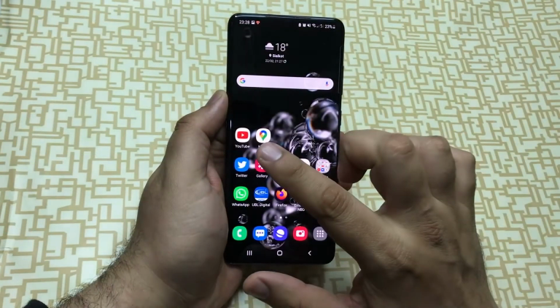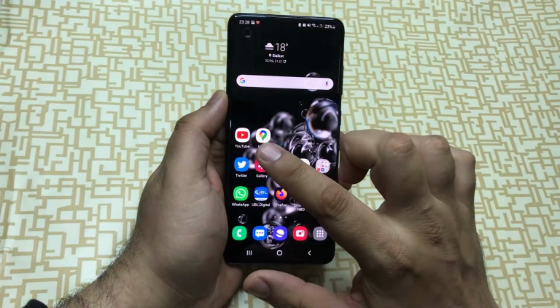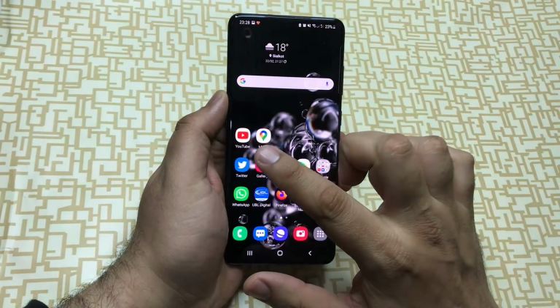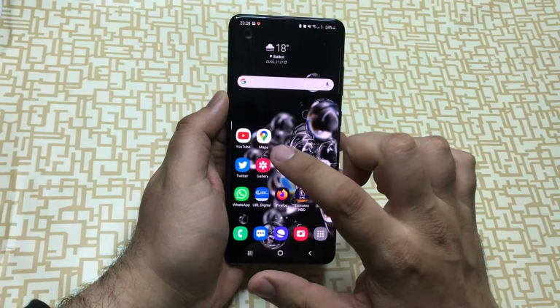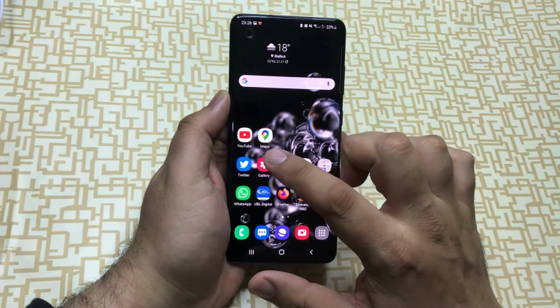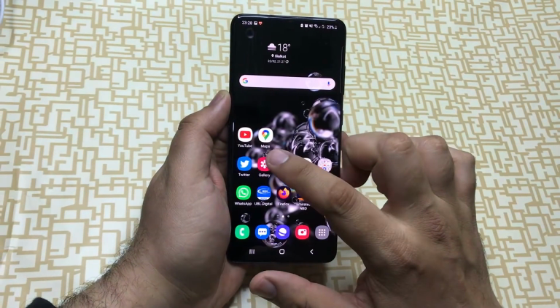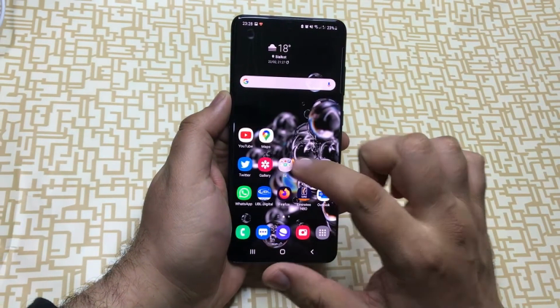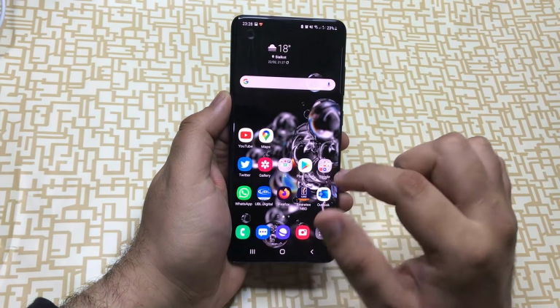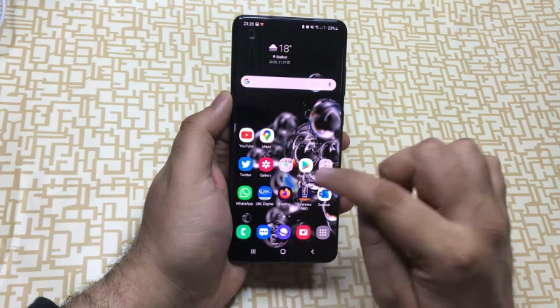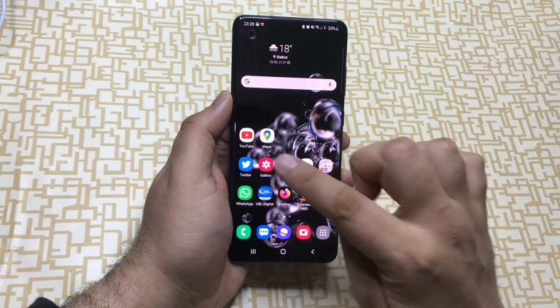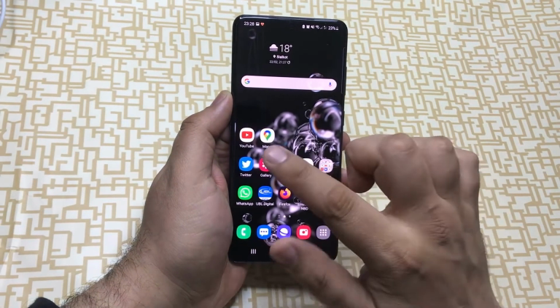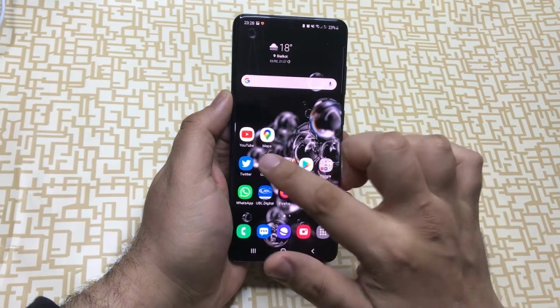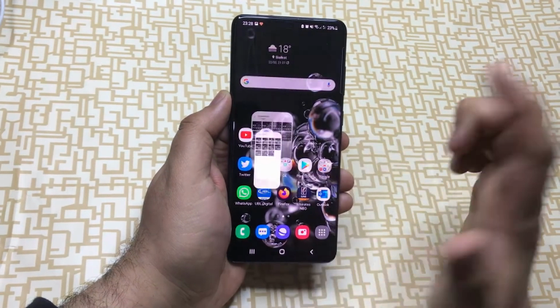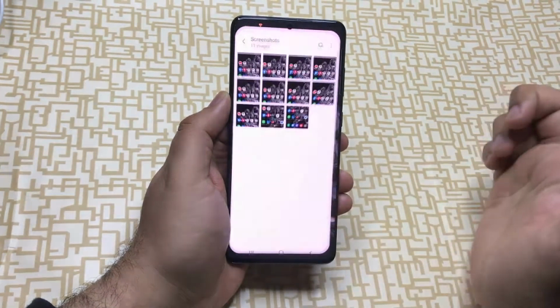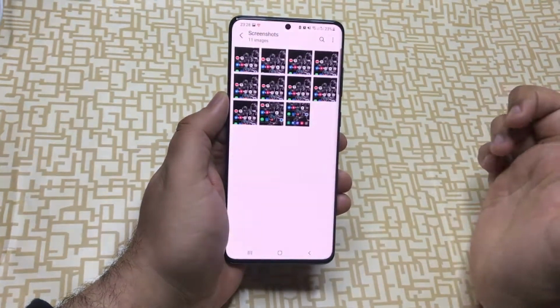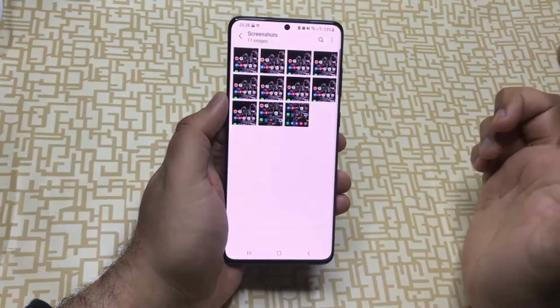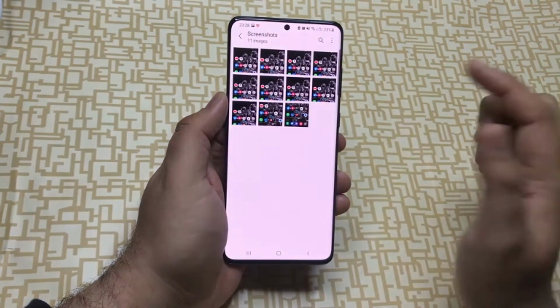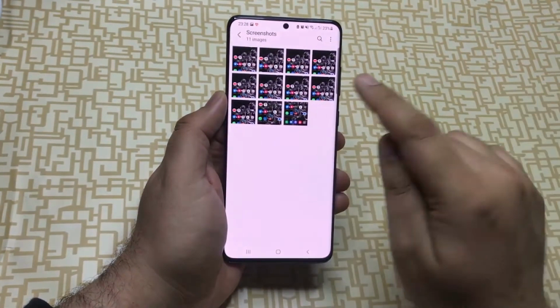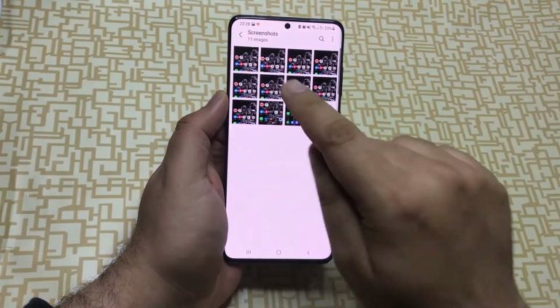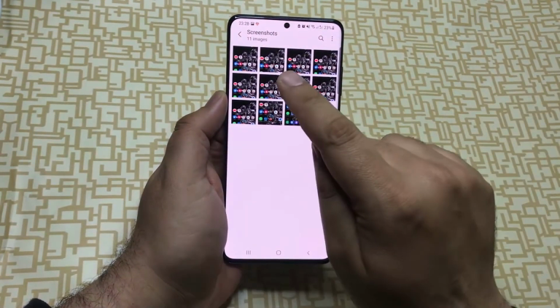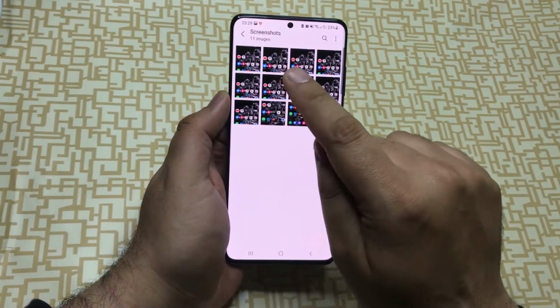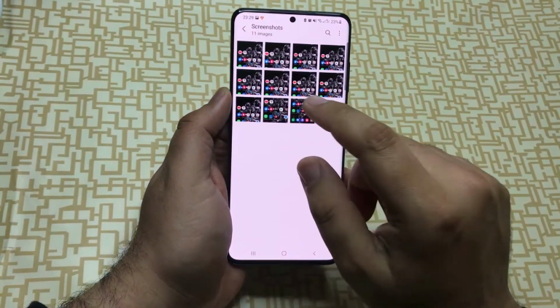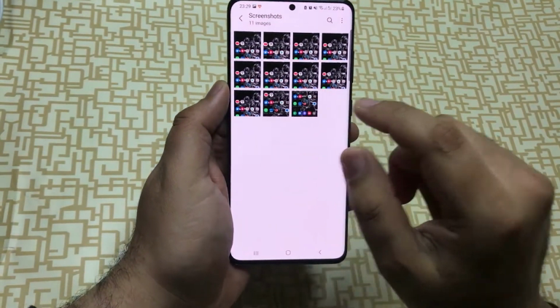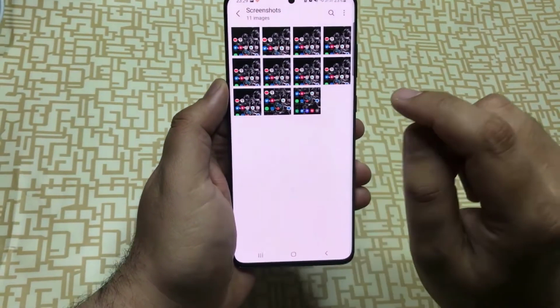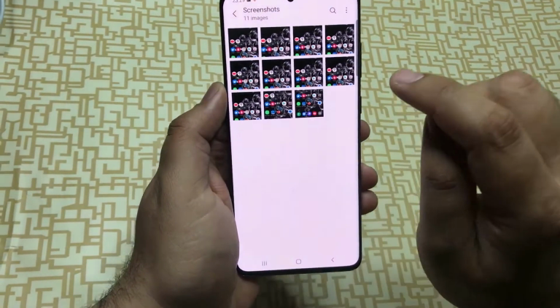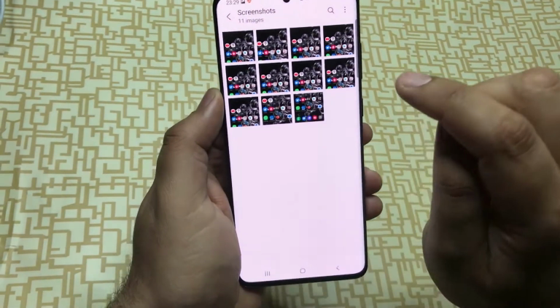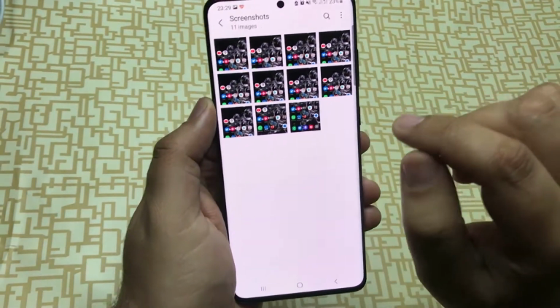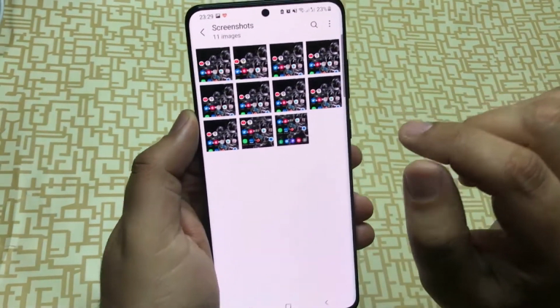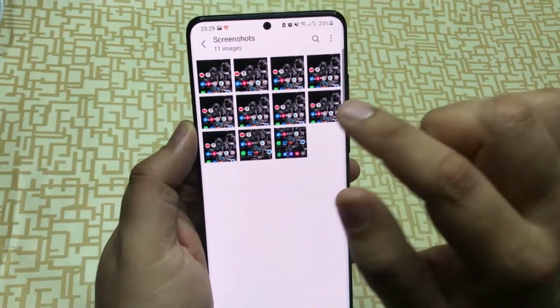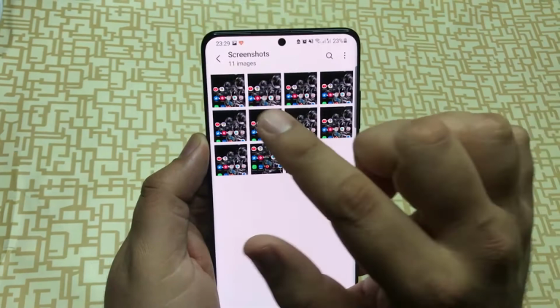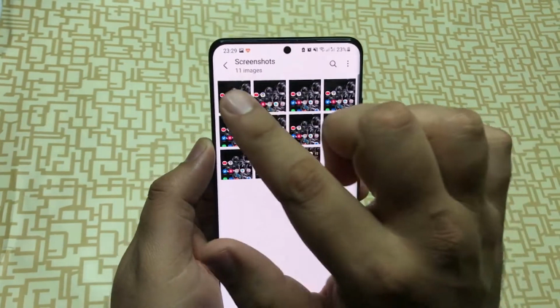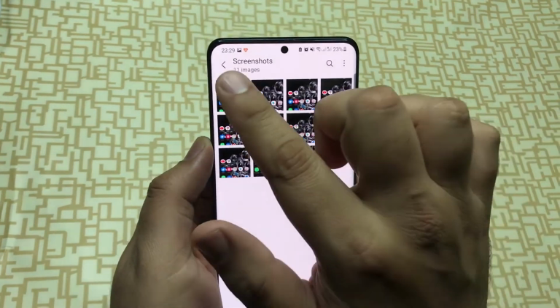You can see your saved screenshot inside the screenshot album in your photo gallery.